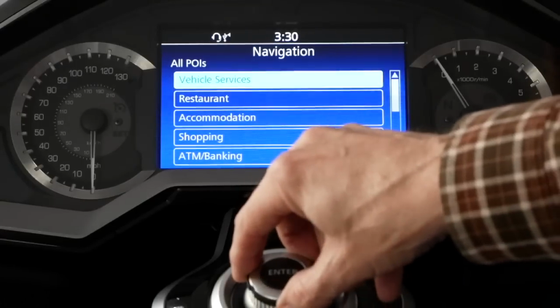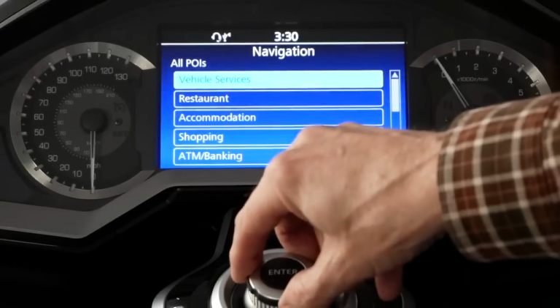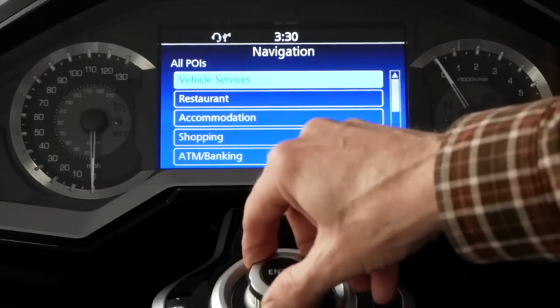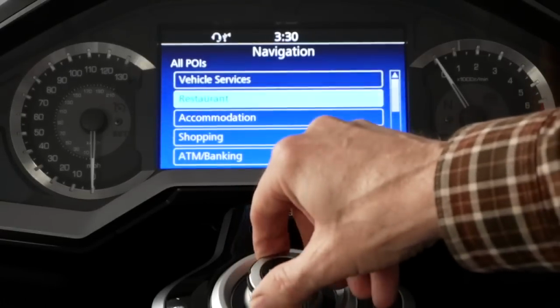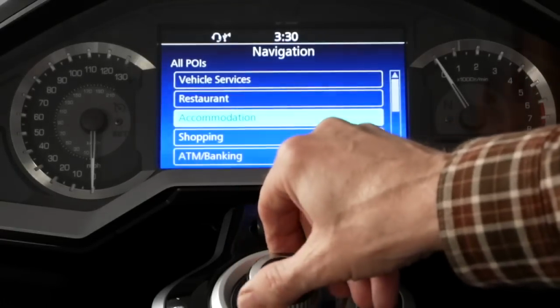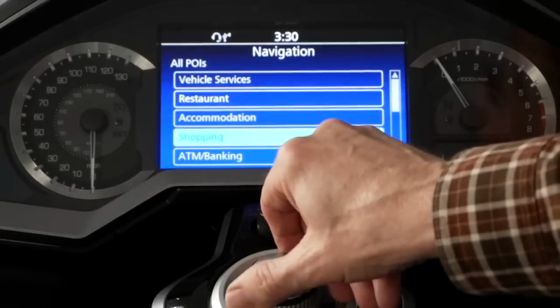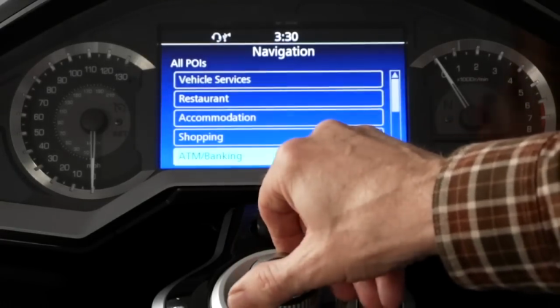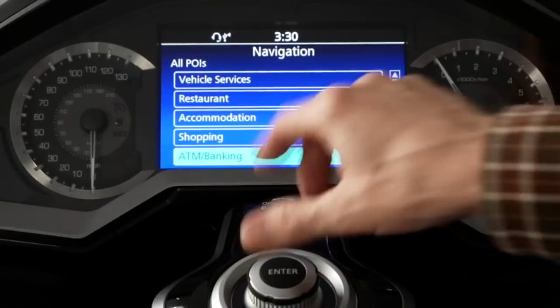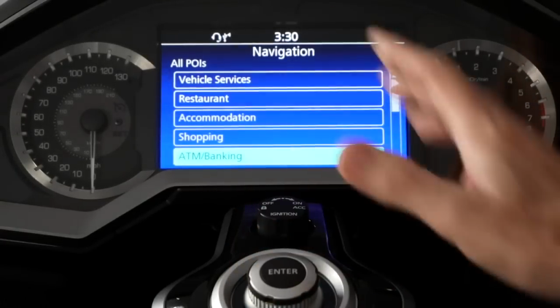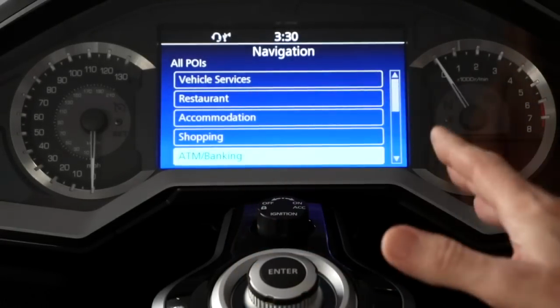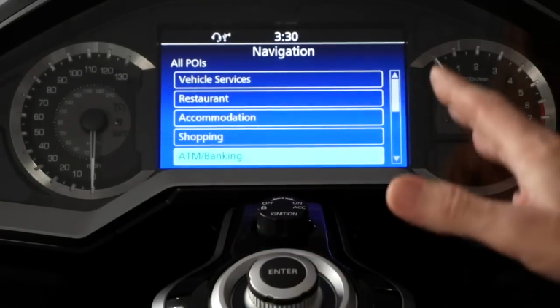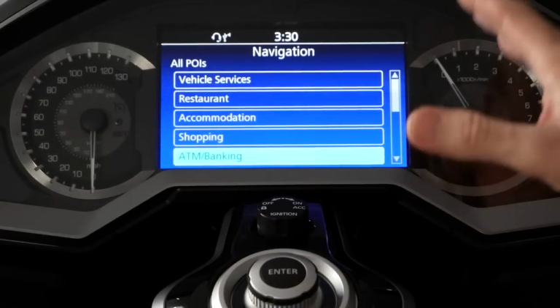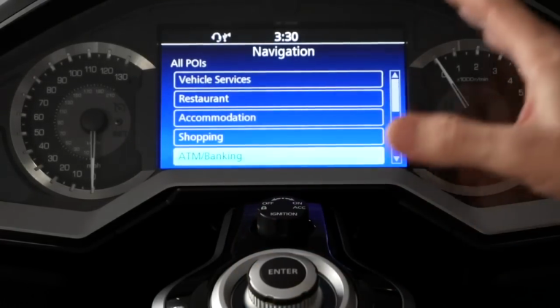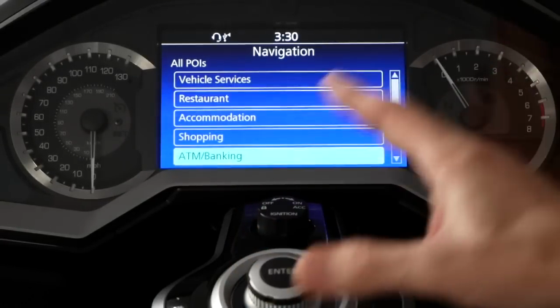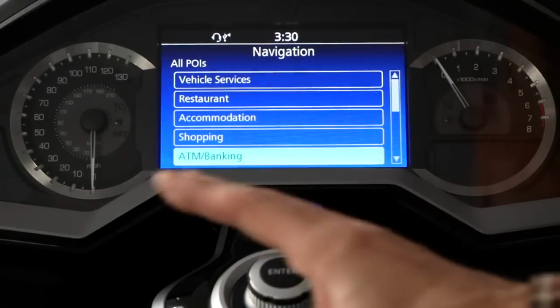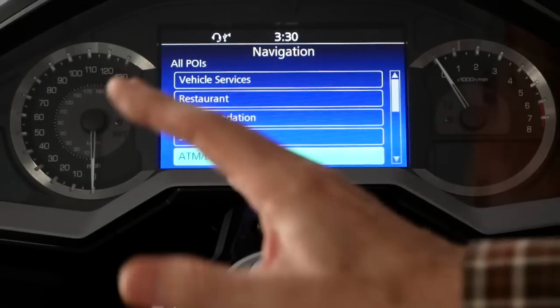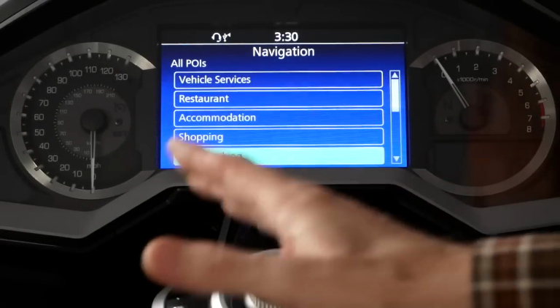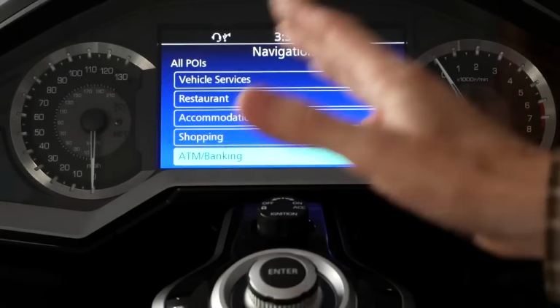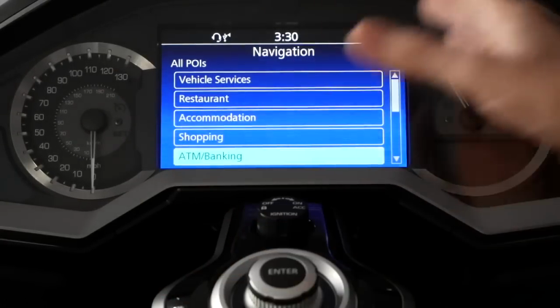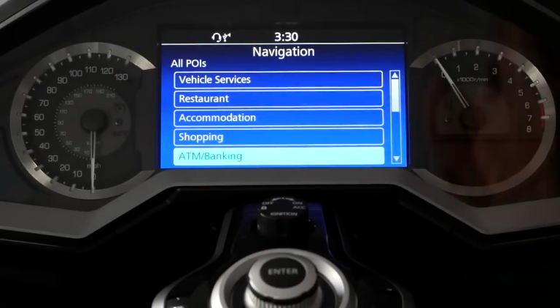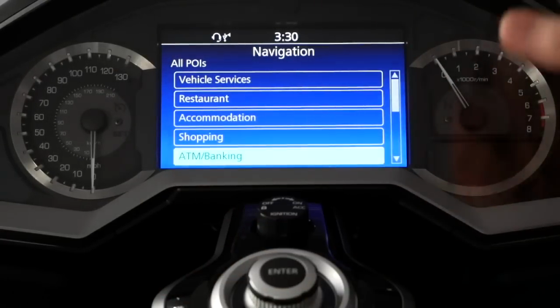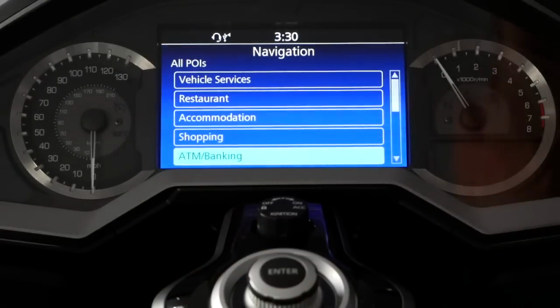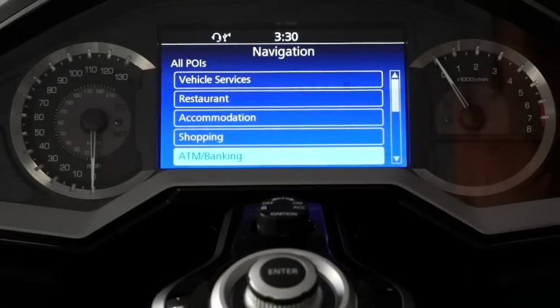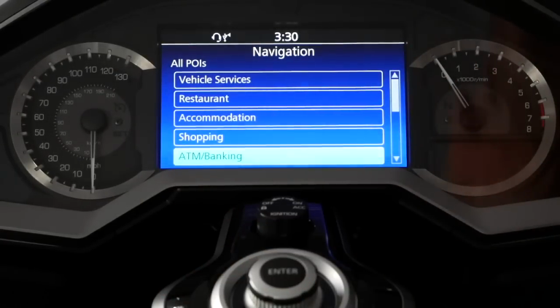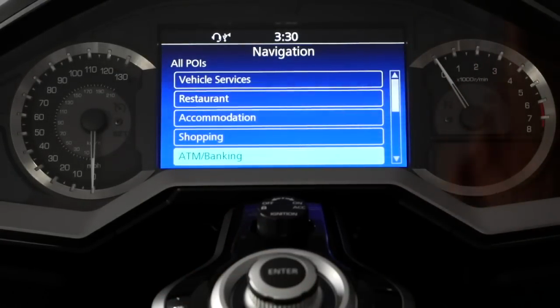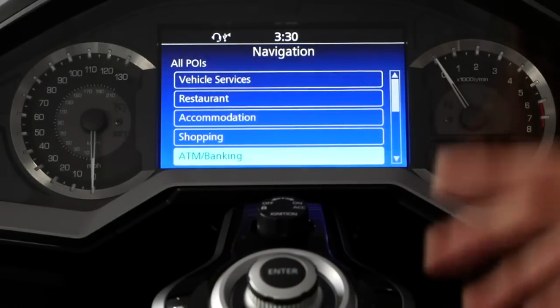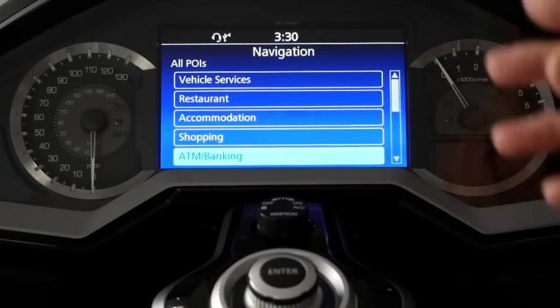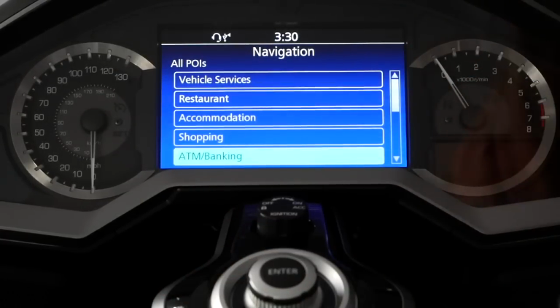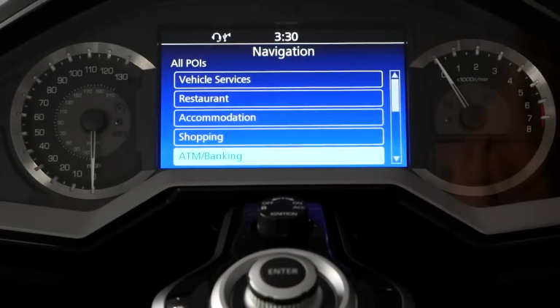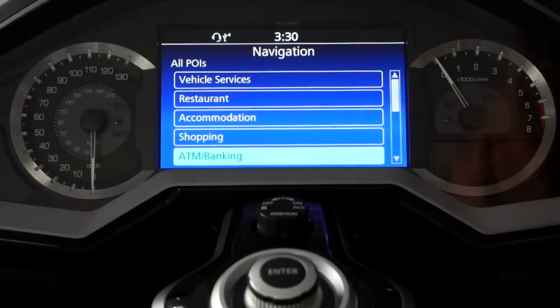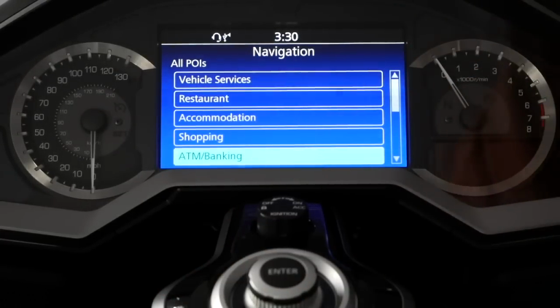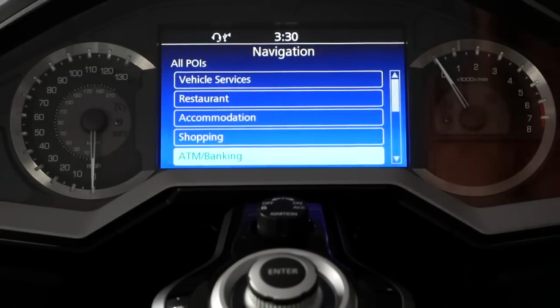I'm a little confused as to what the purpose is of the setup menu in the POI list.